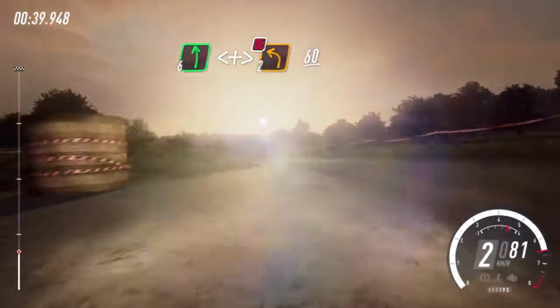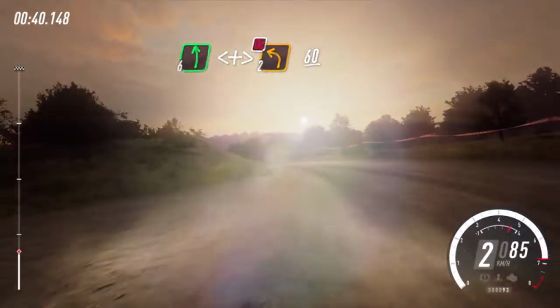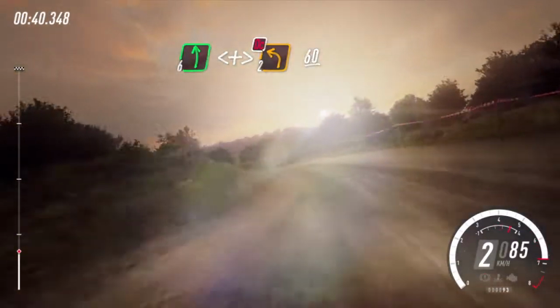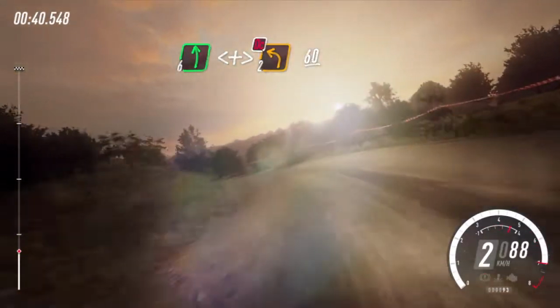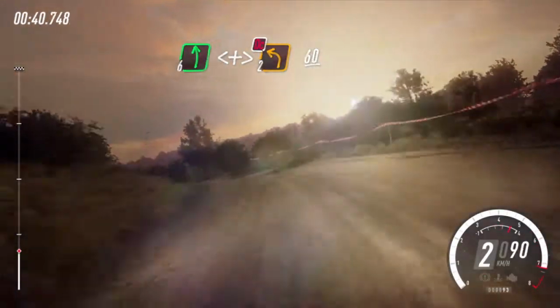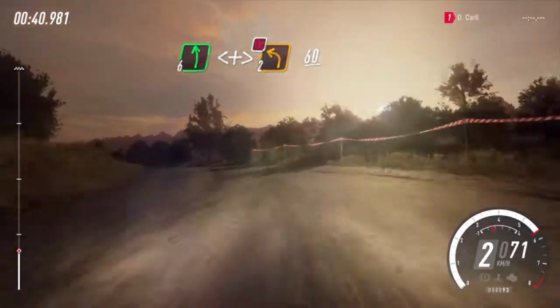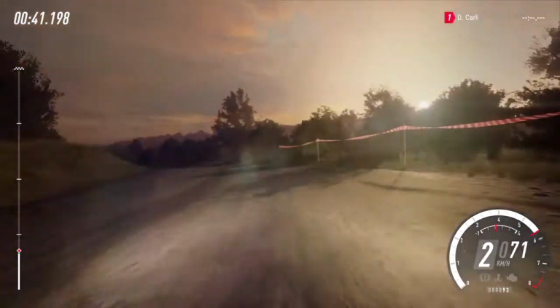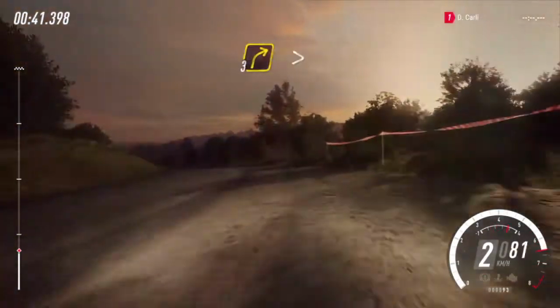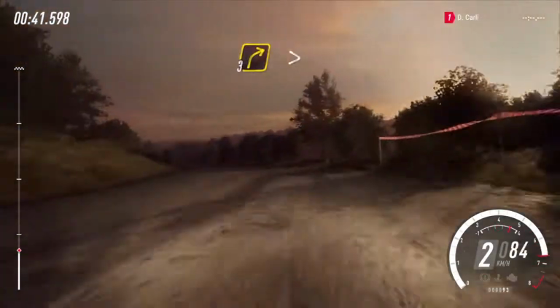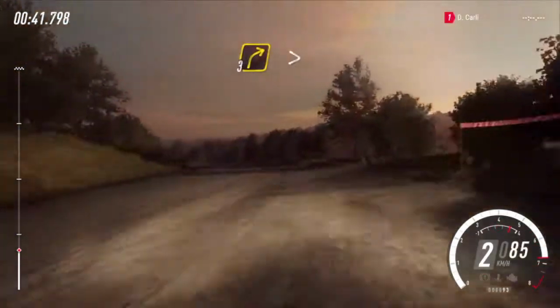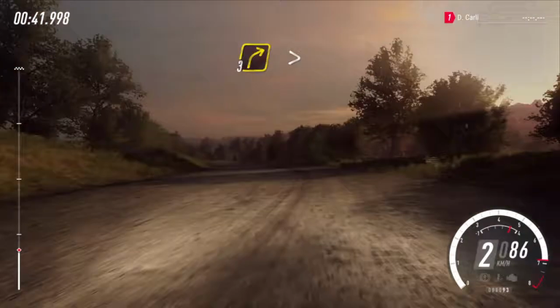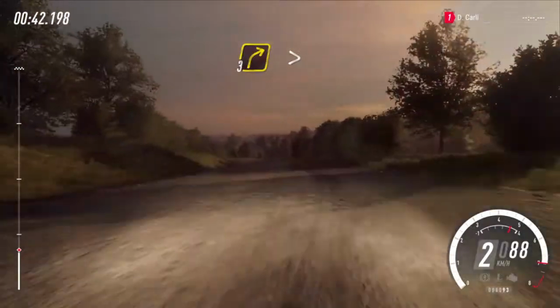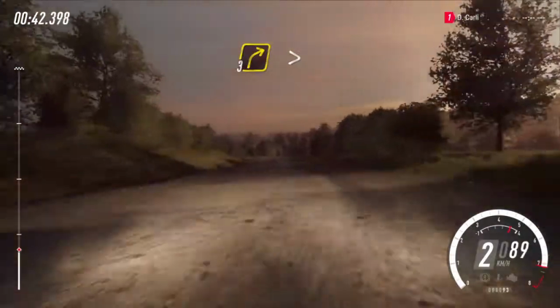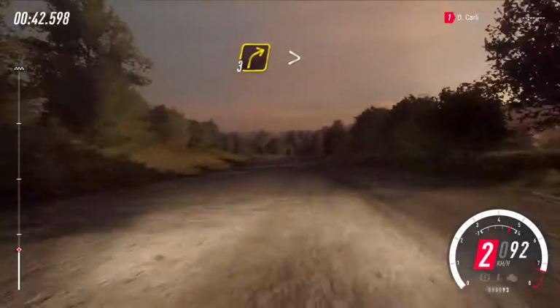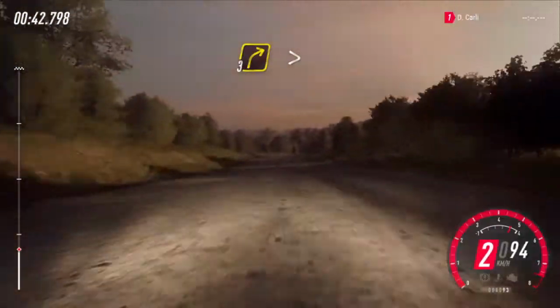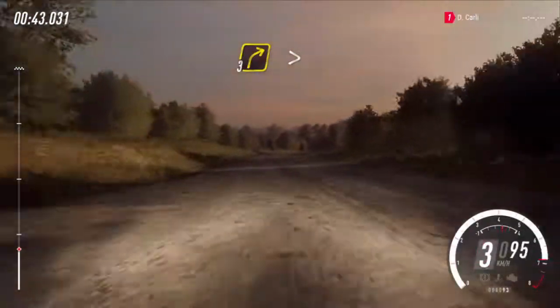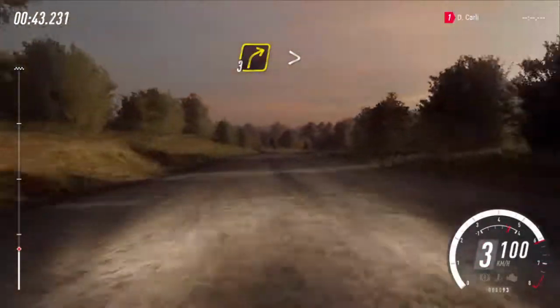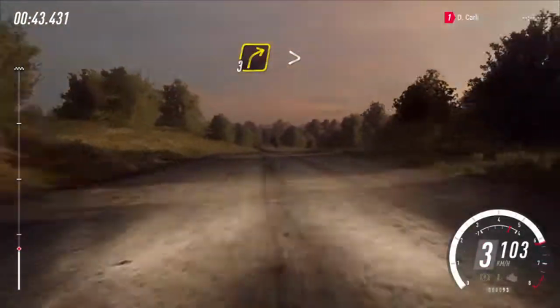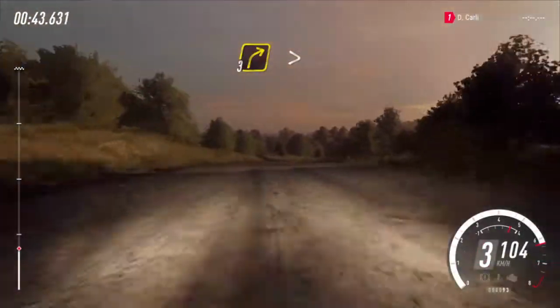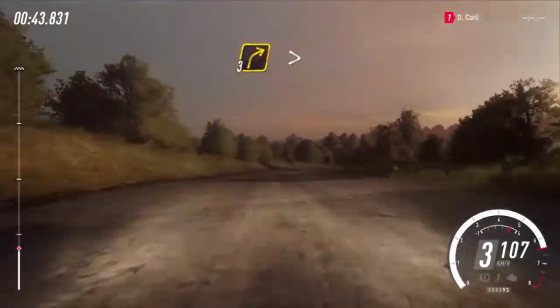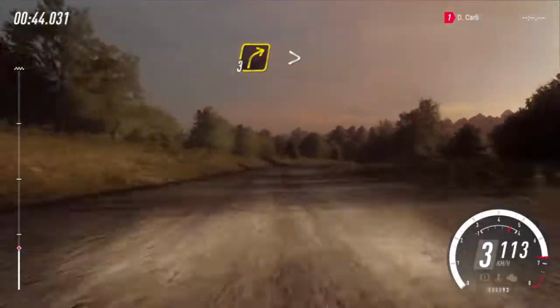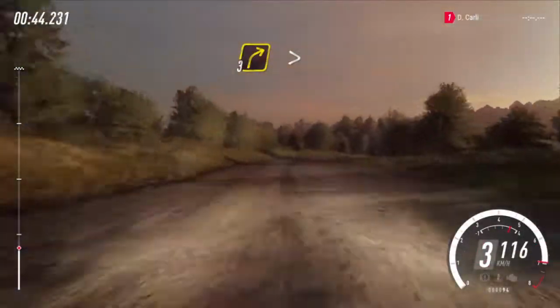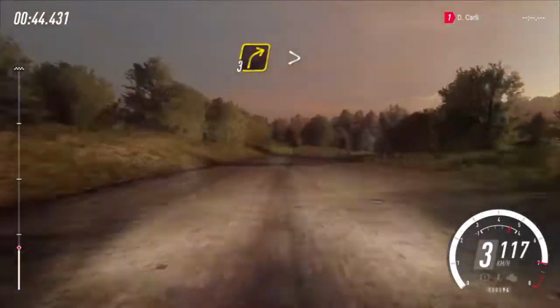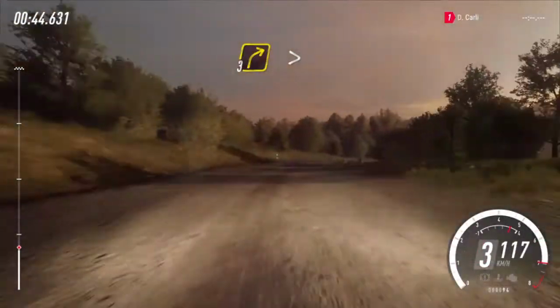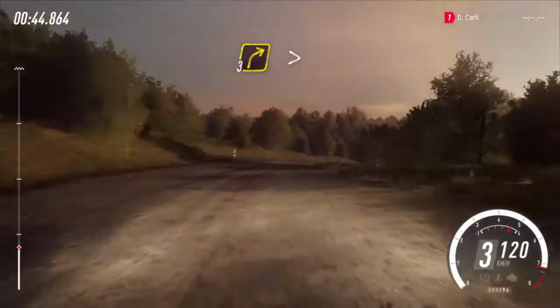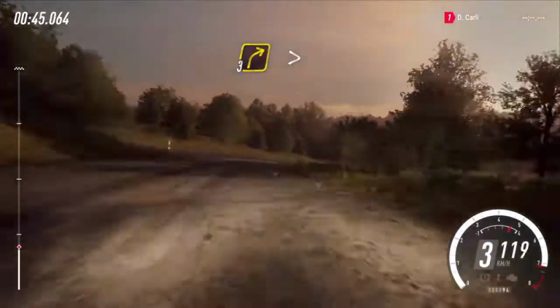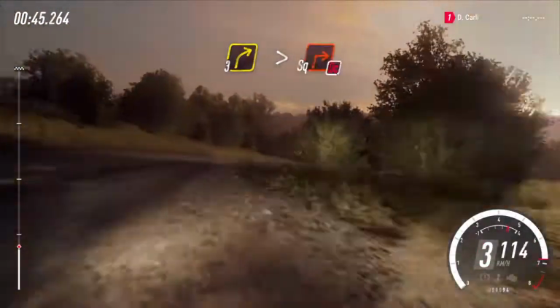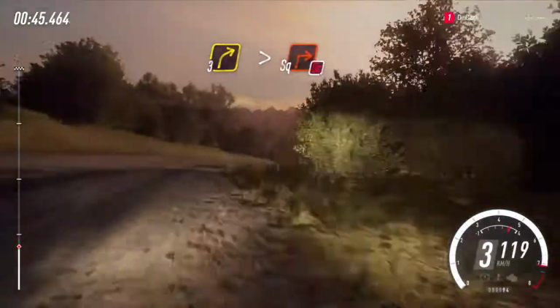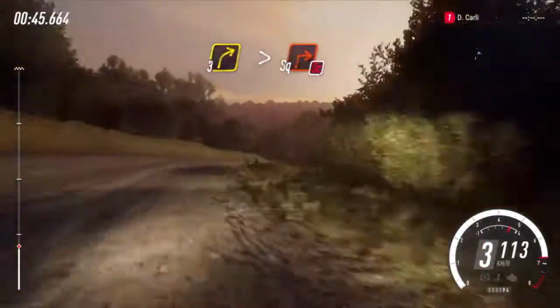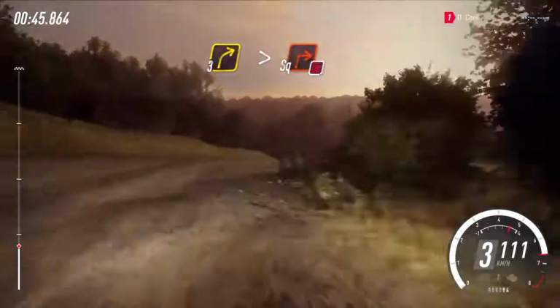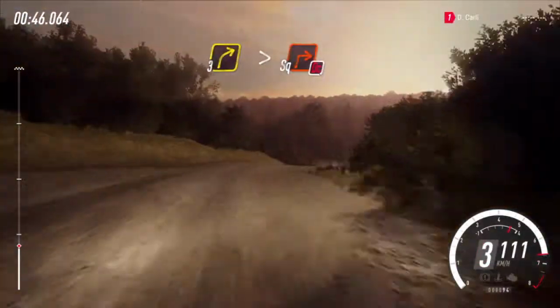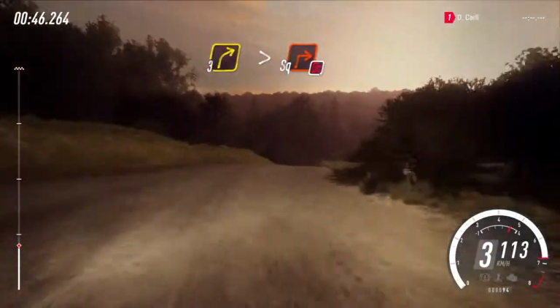60, three right, tightens of a crest, downhill, into slow, turns square right, don't cut.